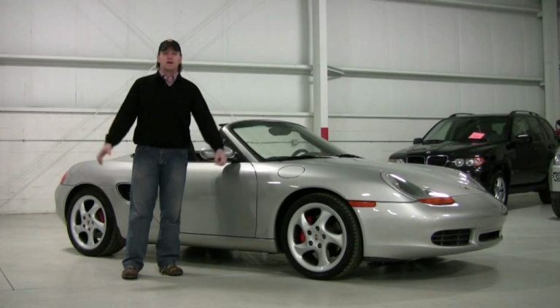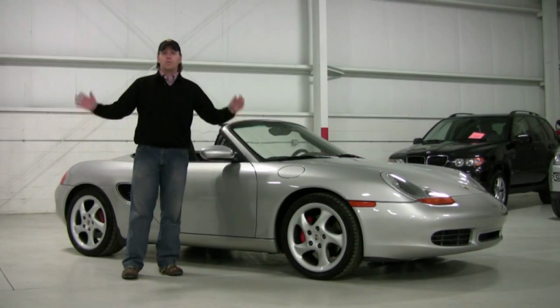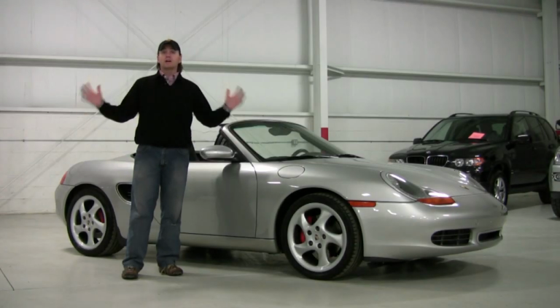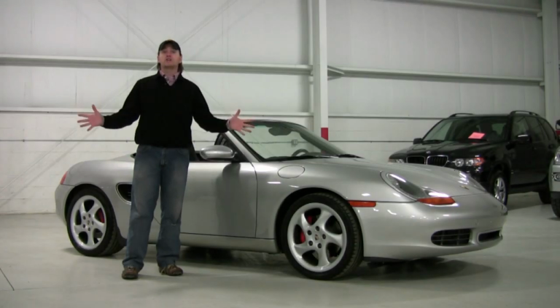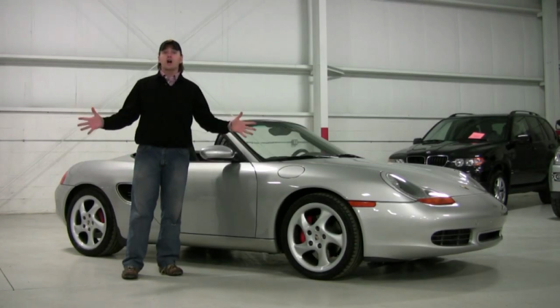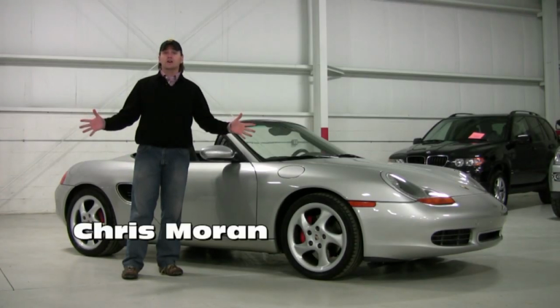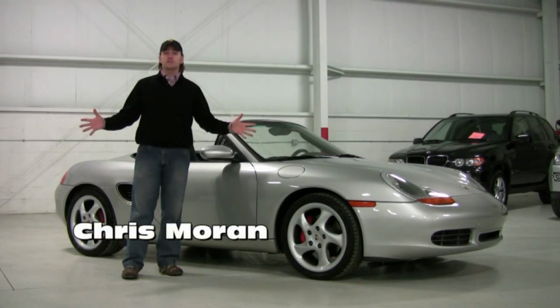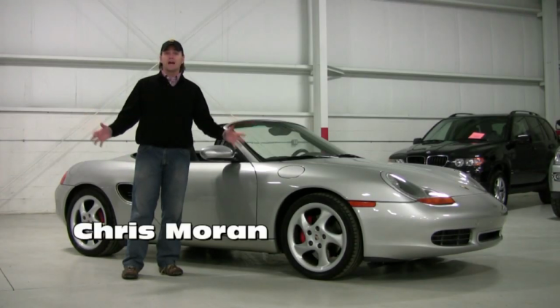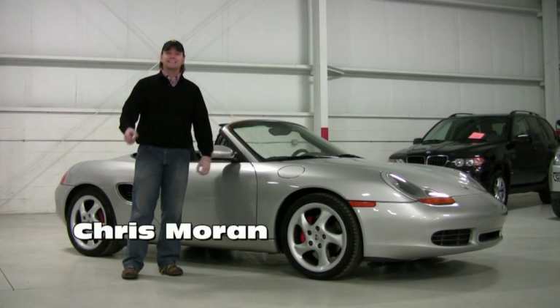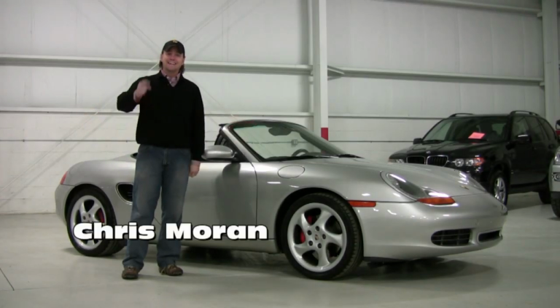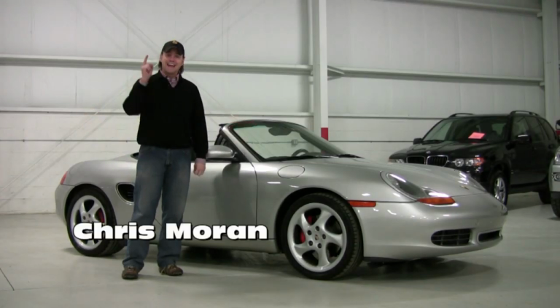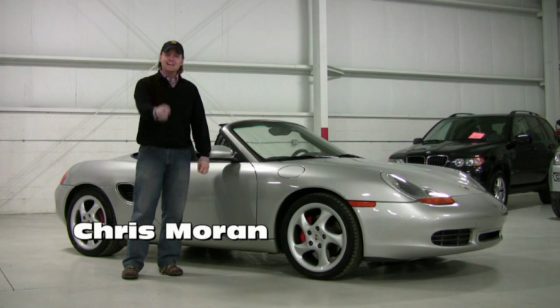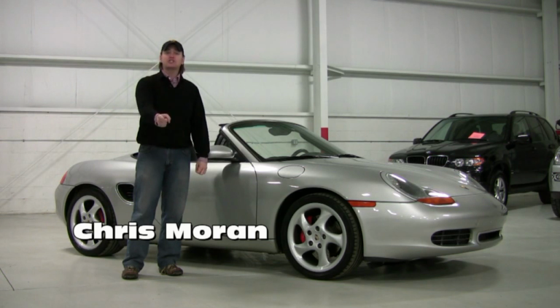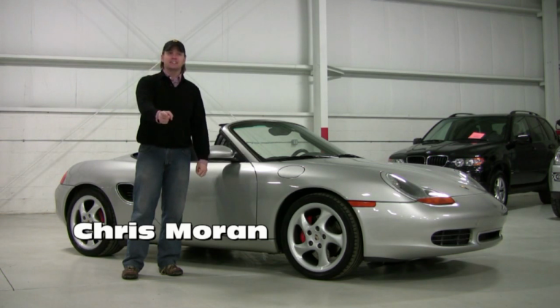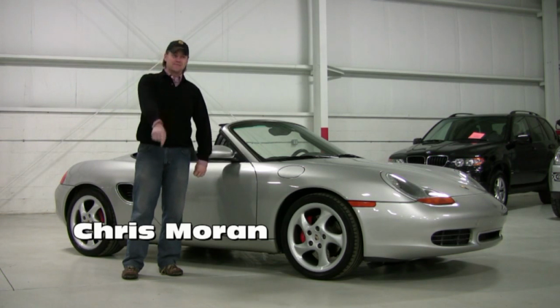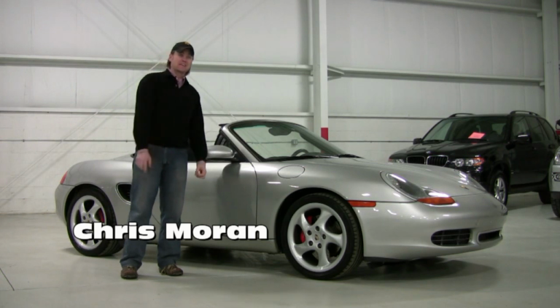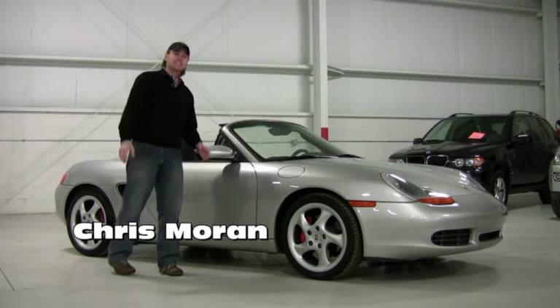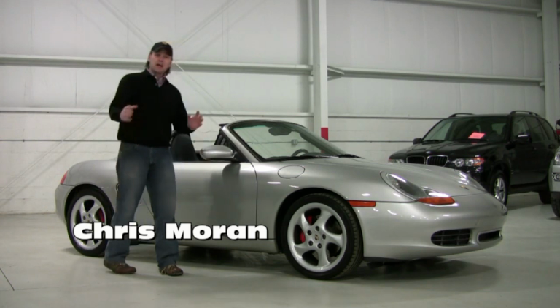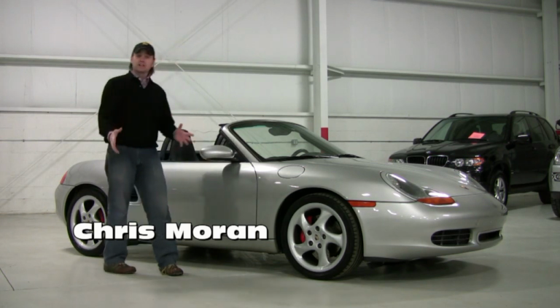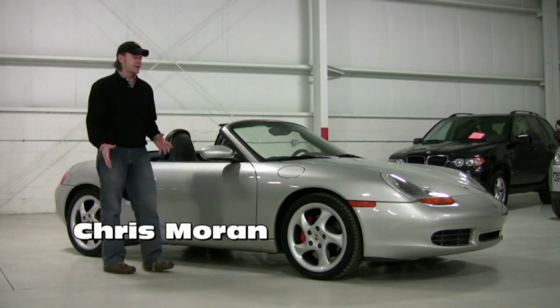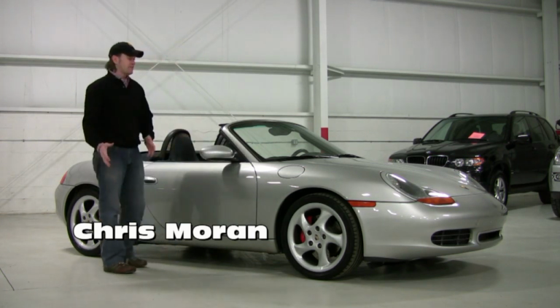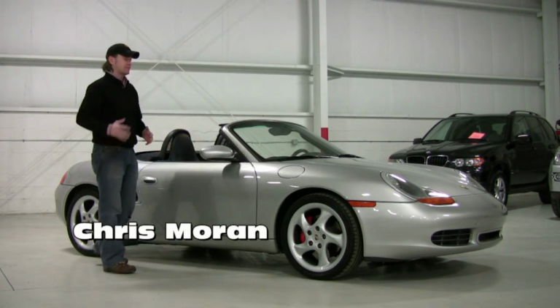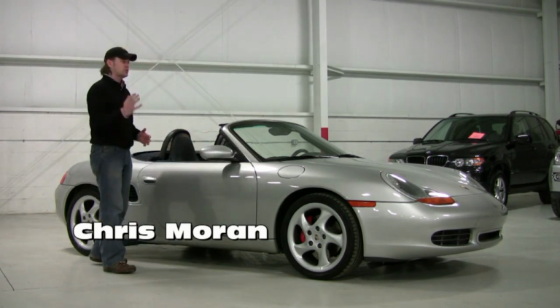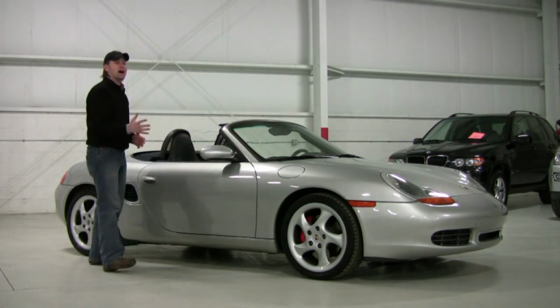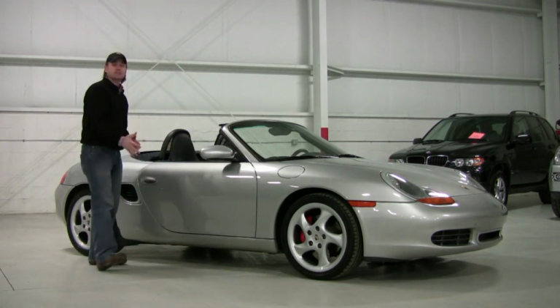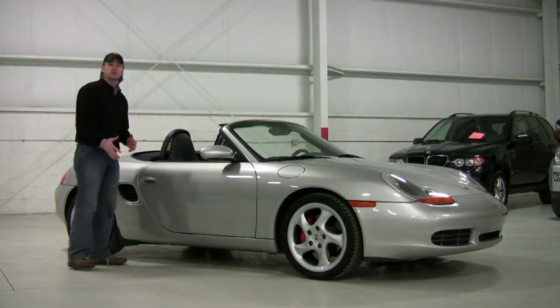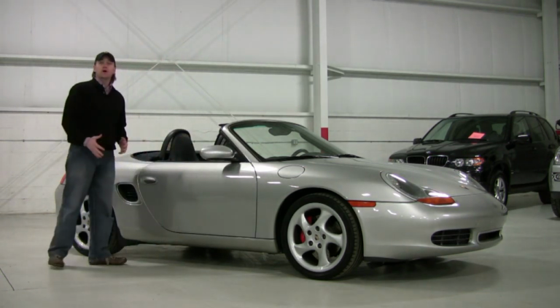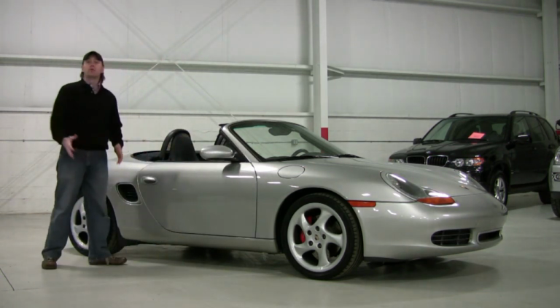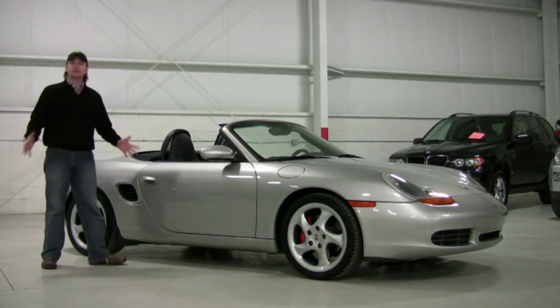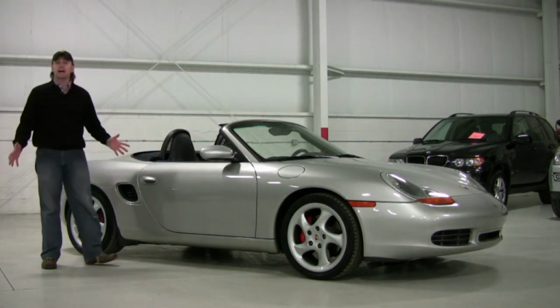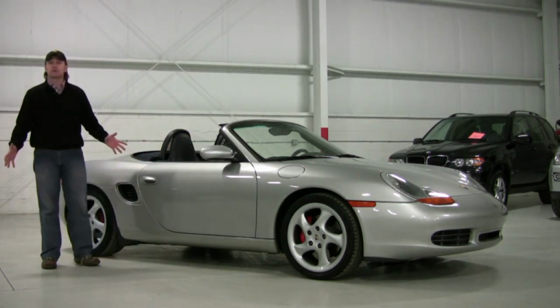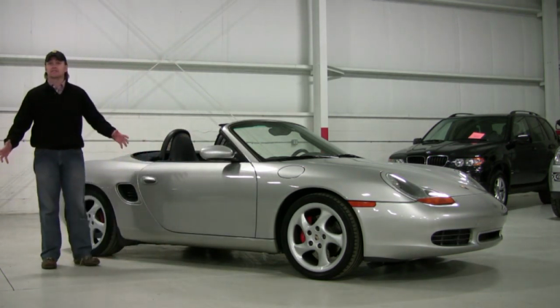Welcome to Chicago Cars Direct in HD. Today we're going to start off with a 2002 Porsche Boxster S.